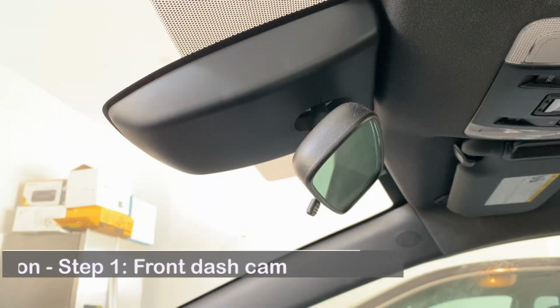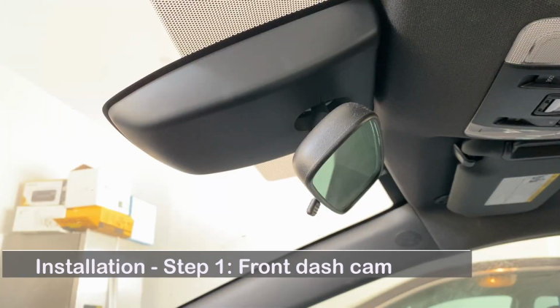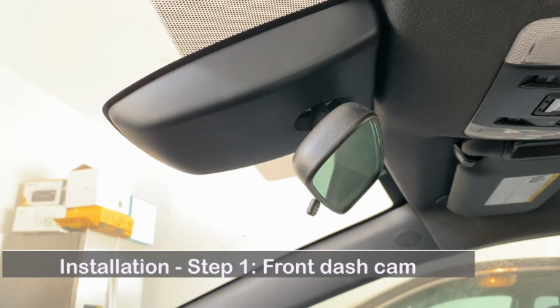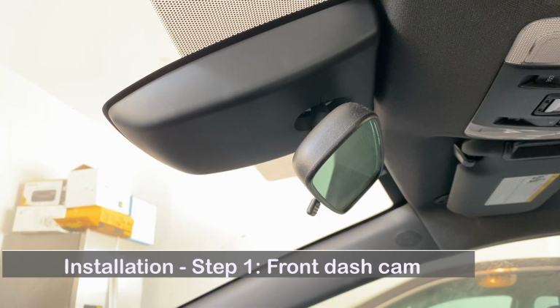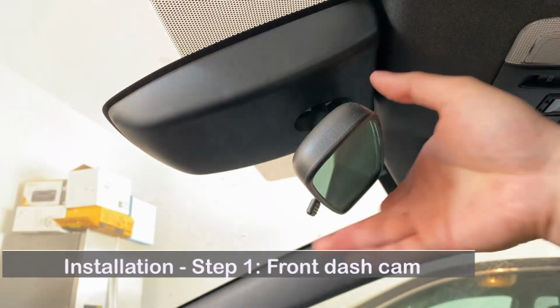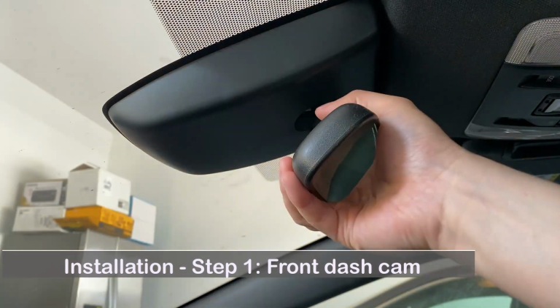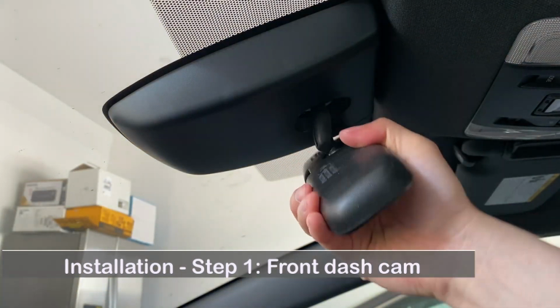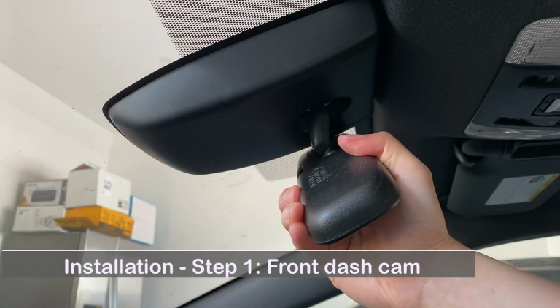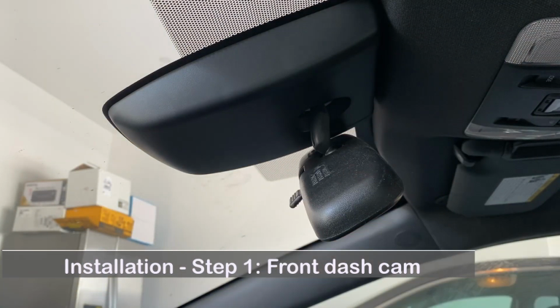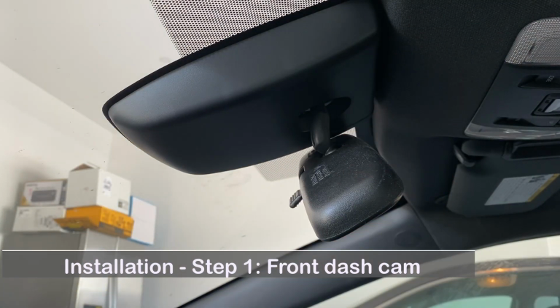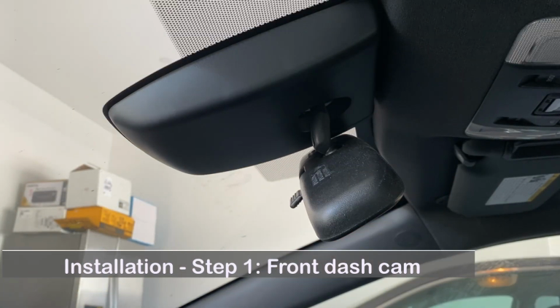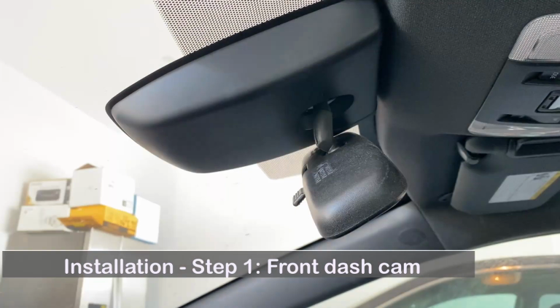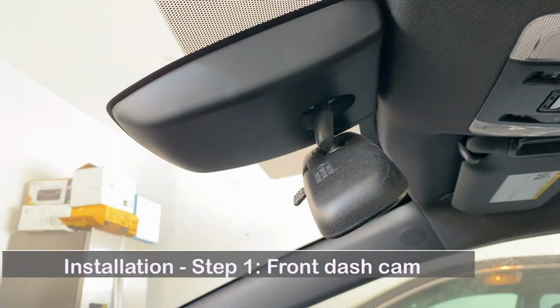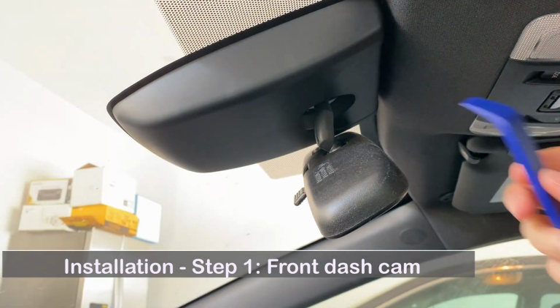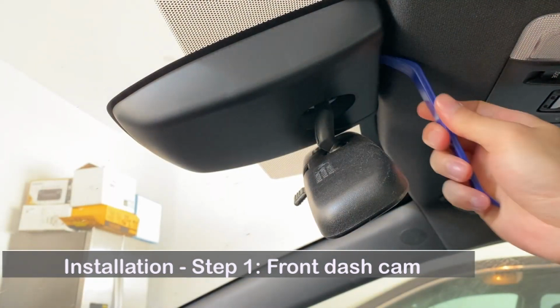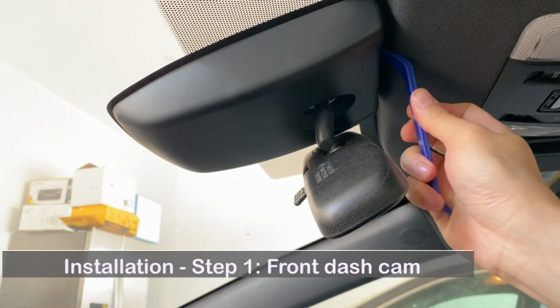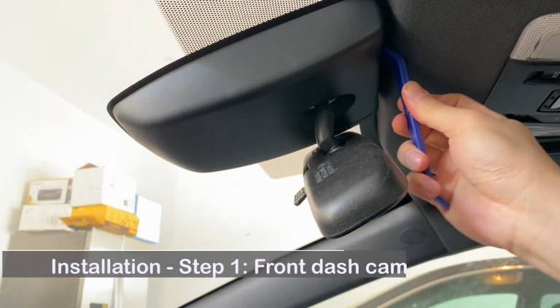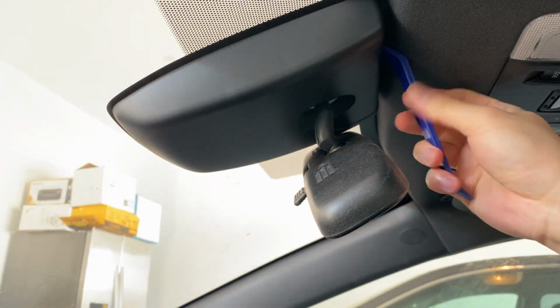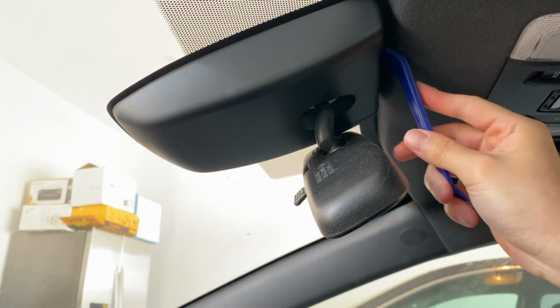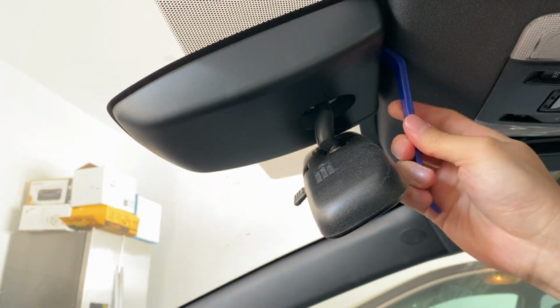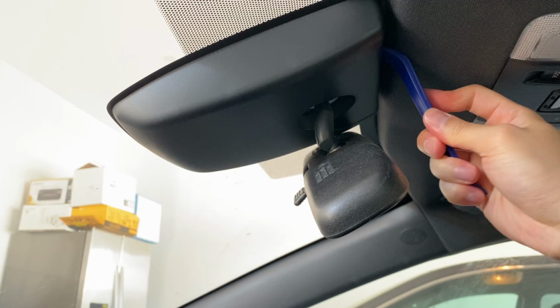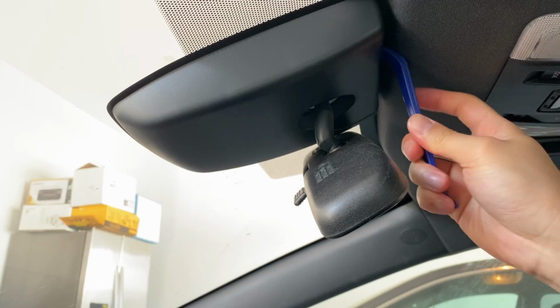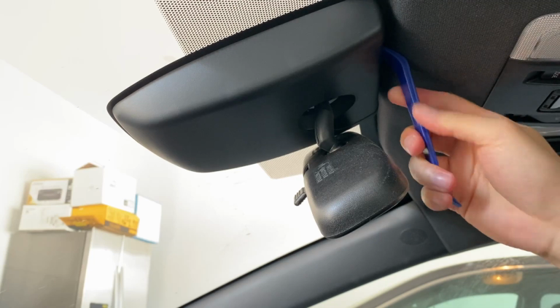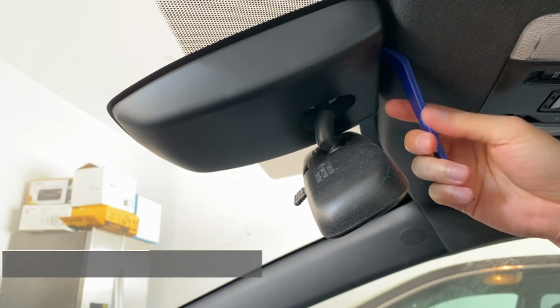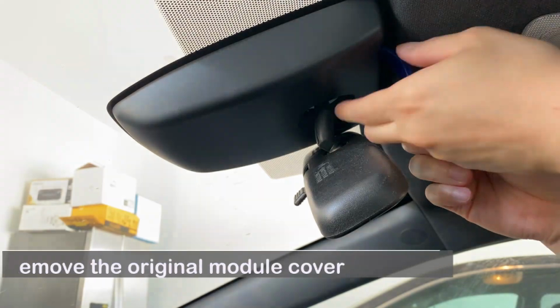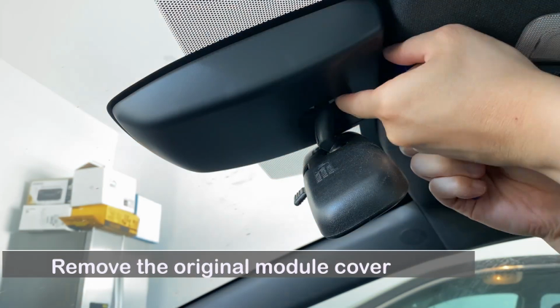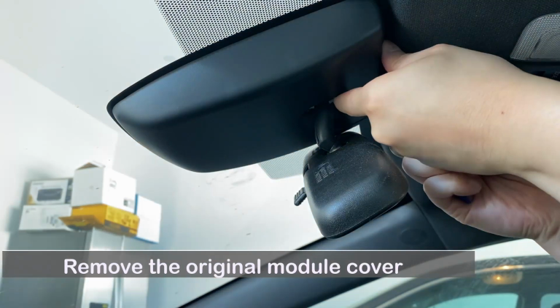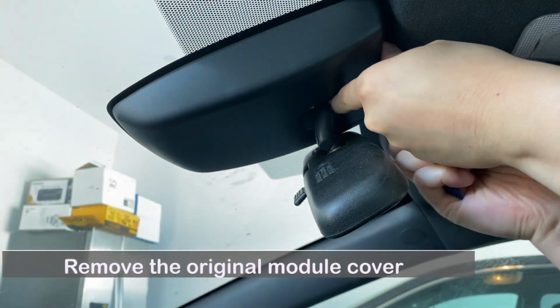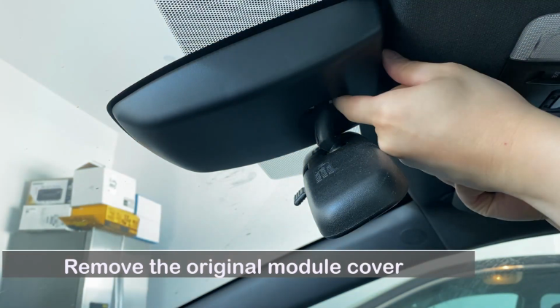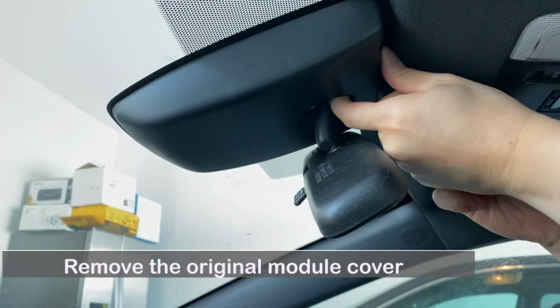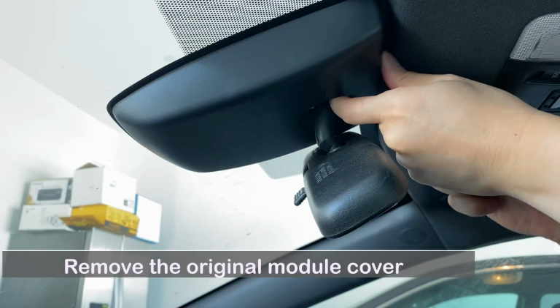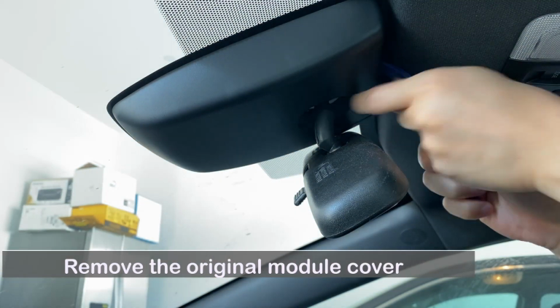Installation, step one: install the front dash cam. Remove the original module cover.